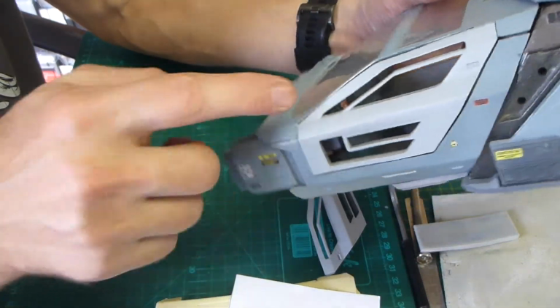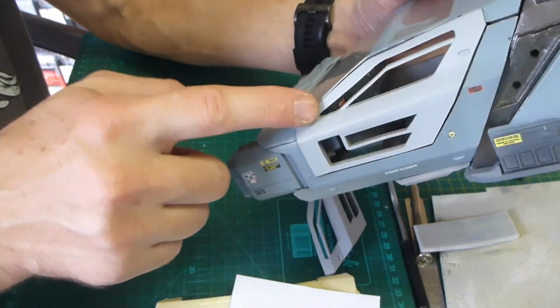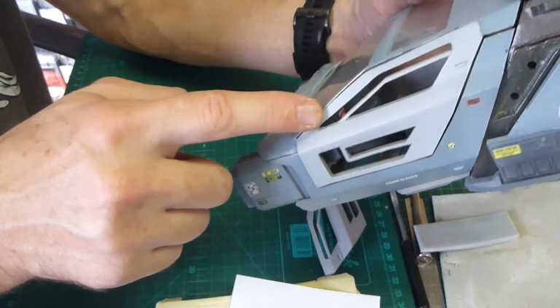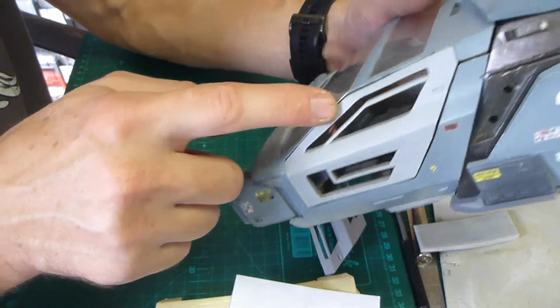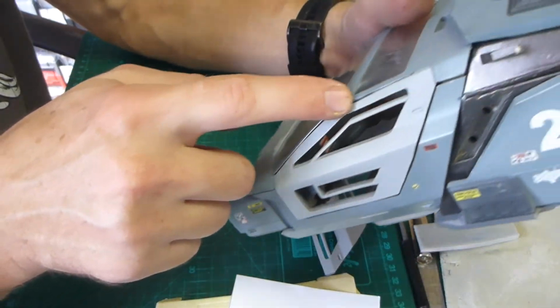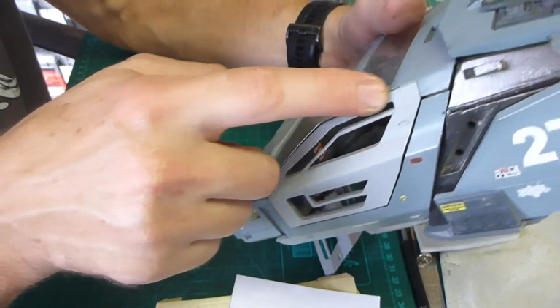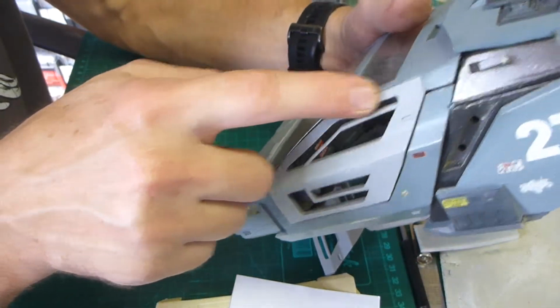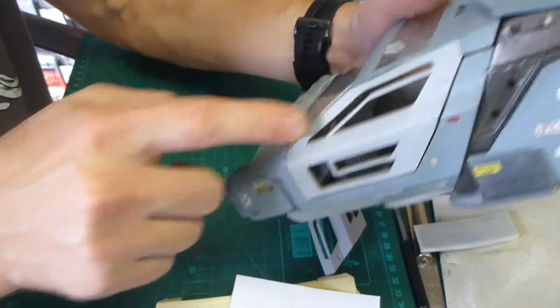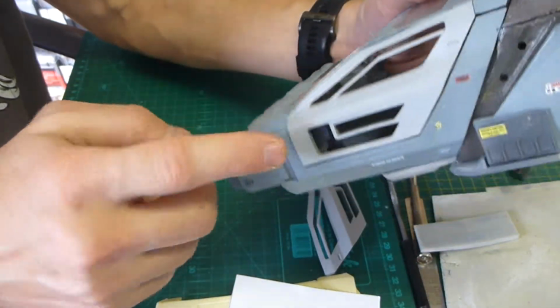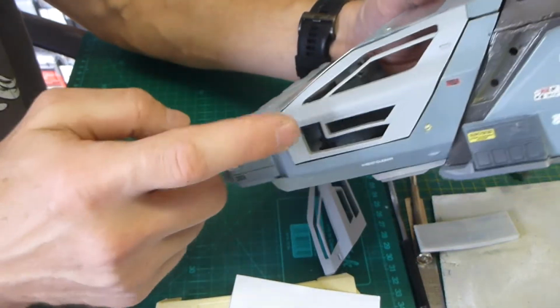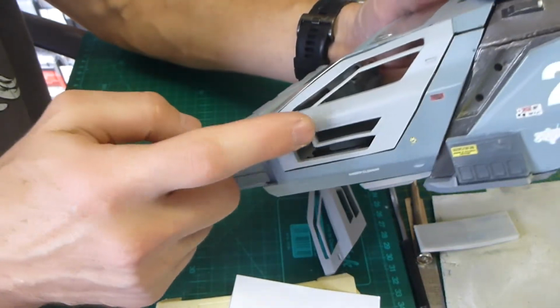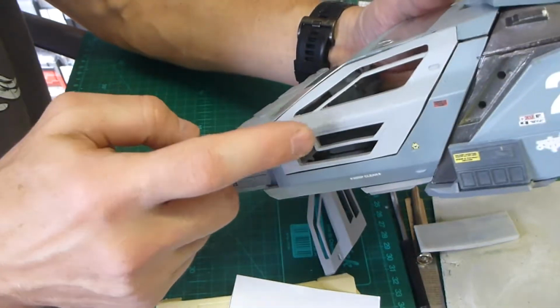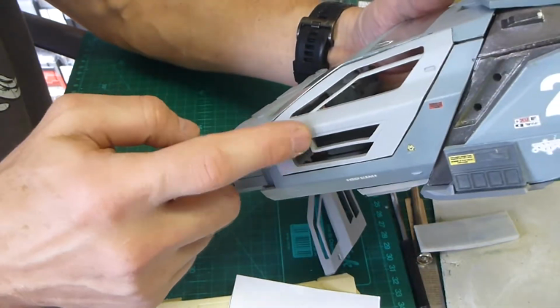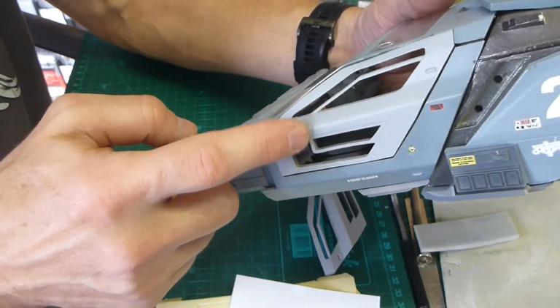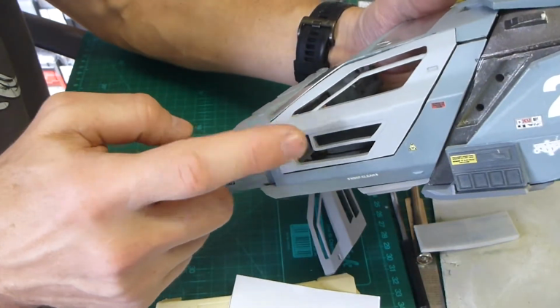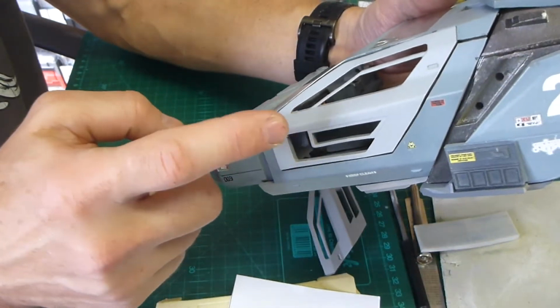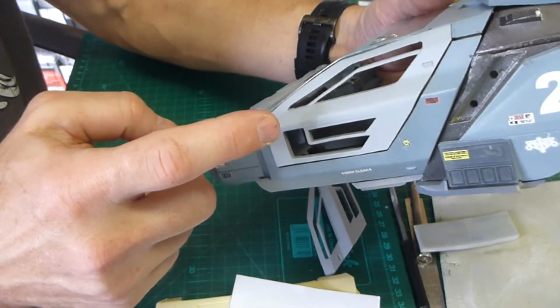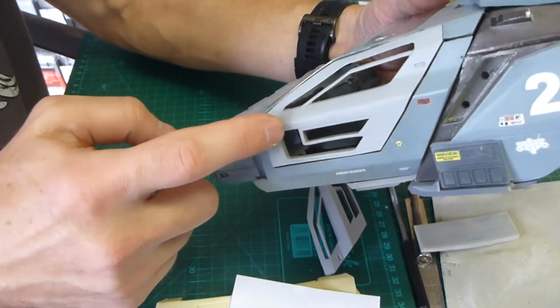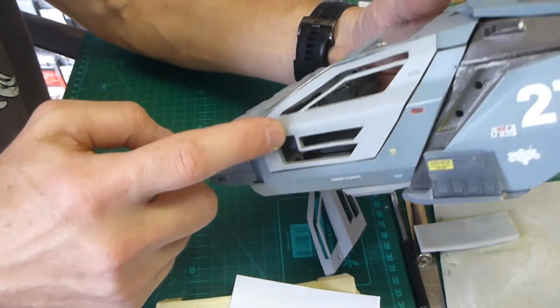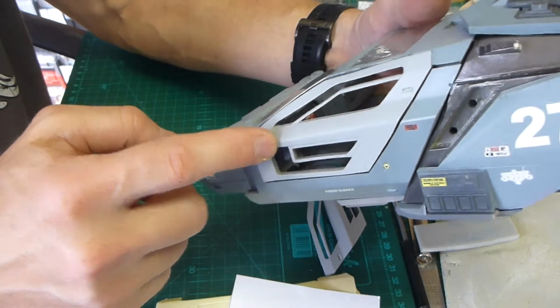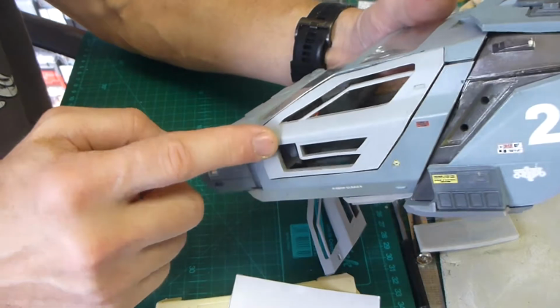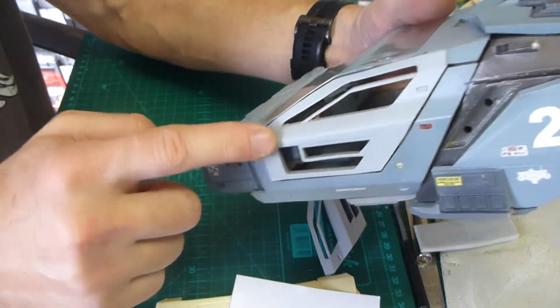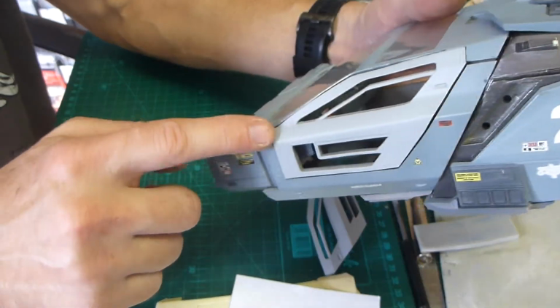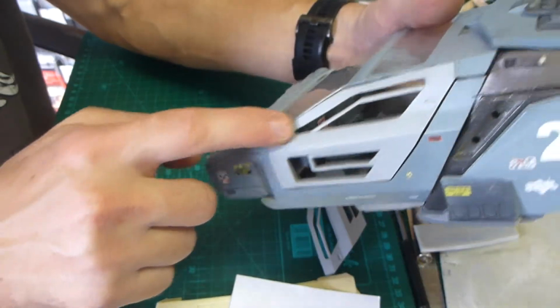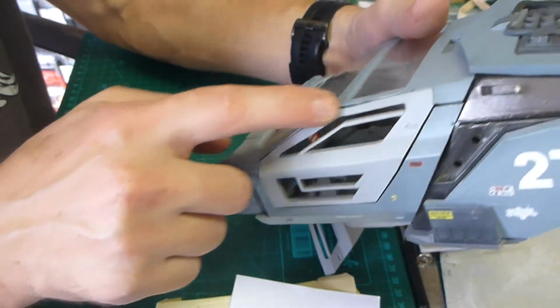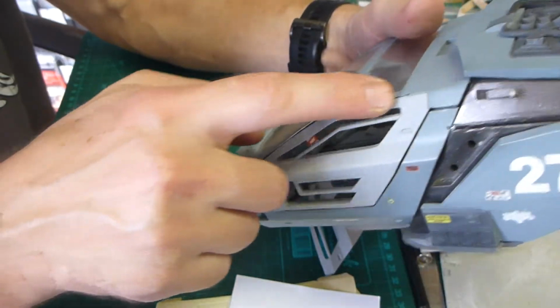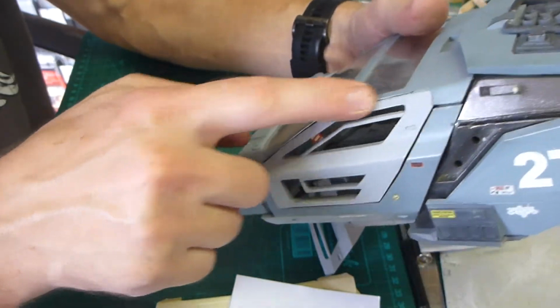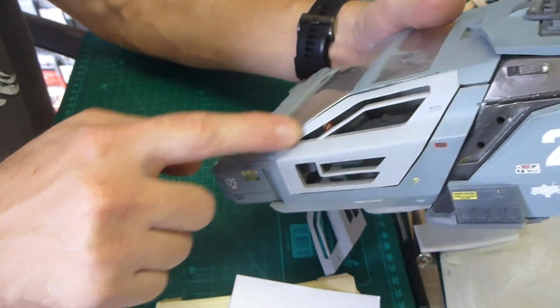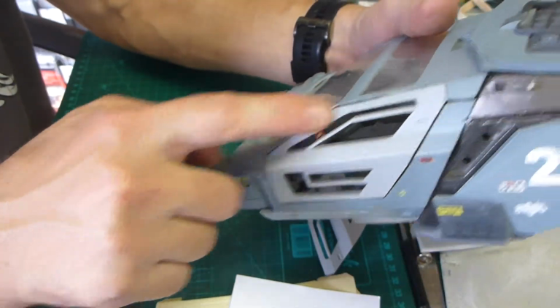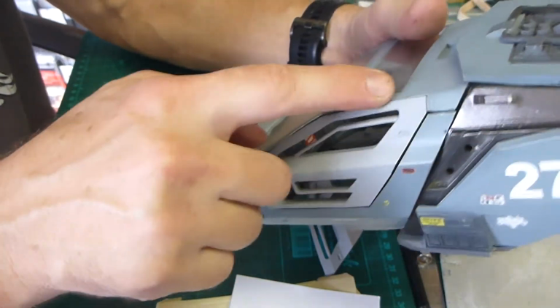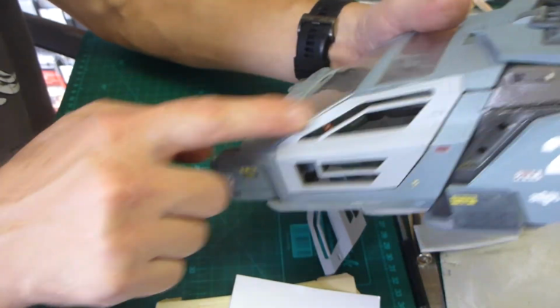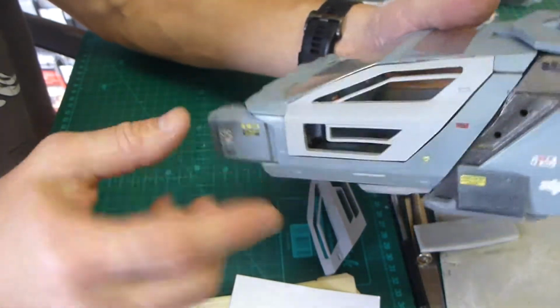If you see a small gap, you can use filler. Just put filler on the door, let it dry, and then just sand it down so that it's smooth.